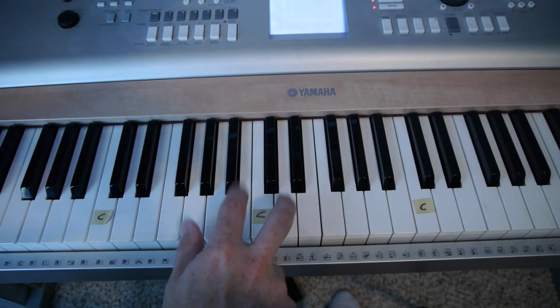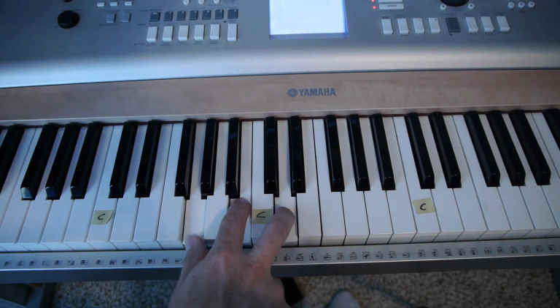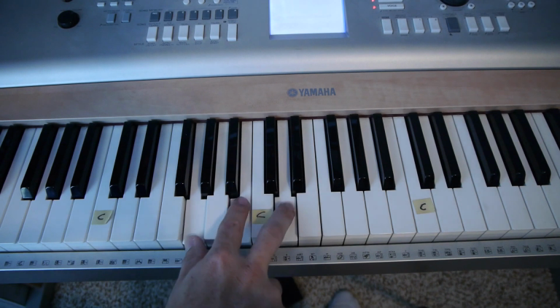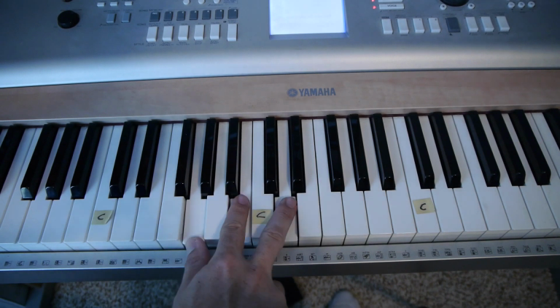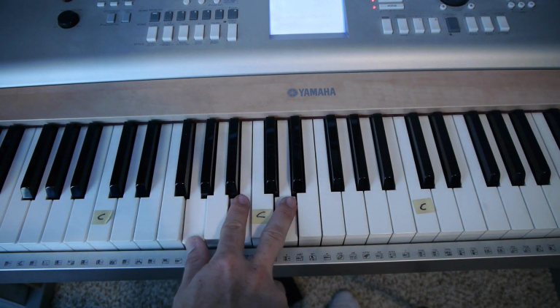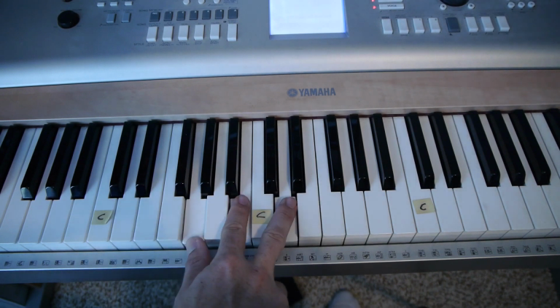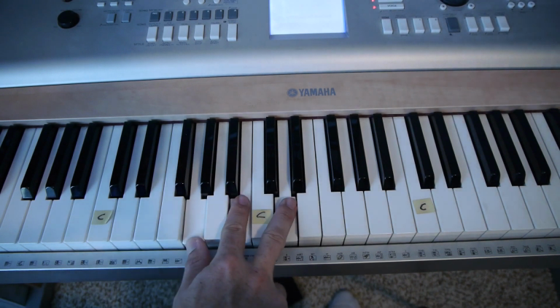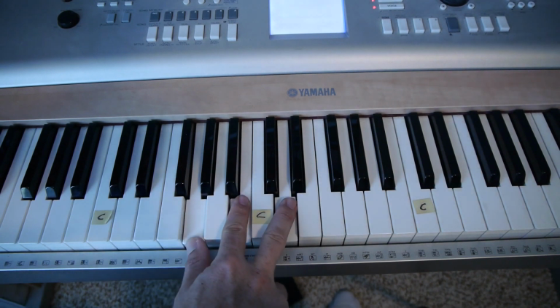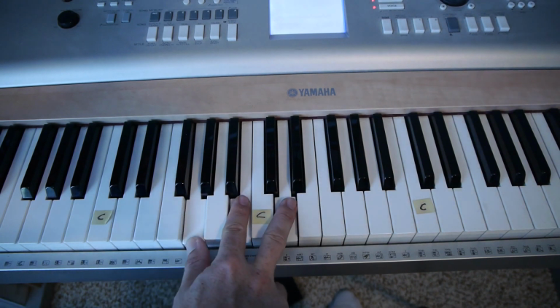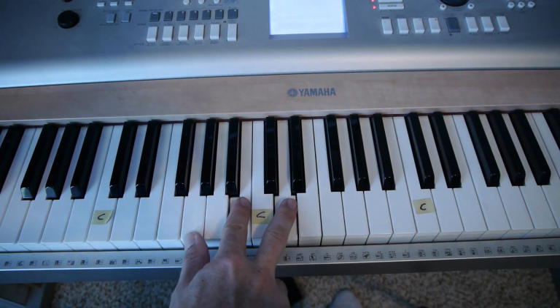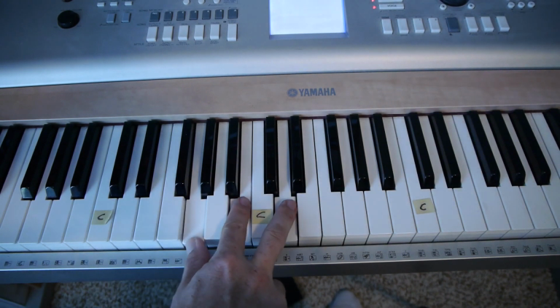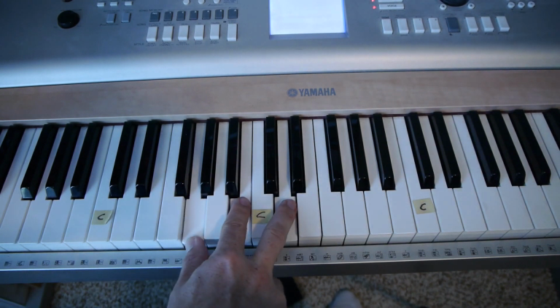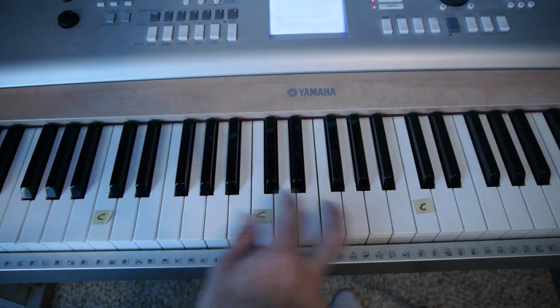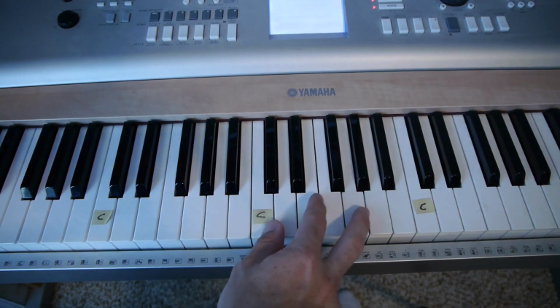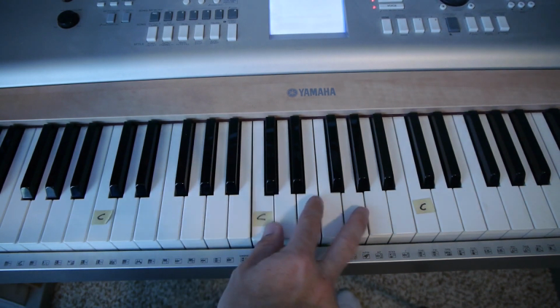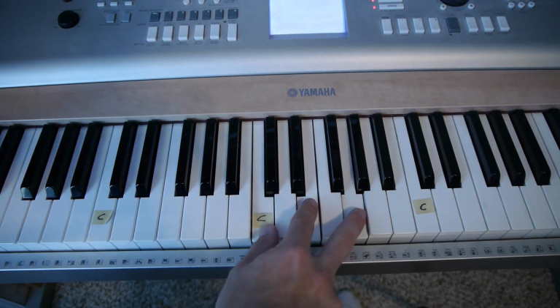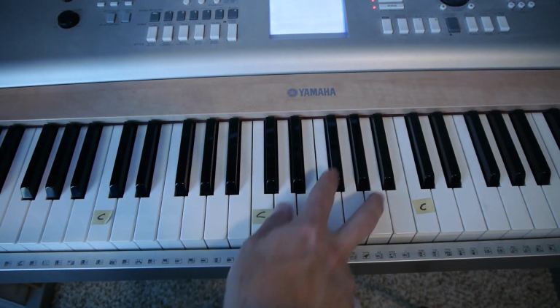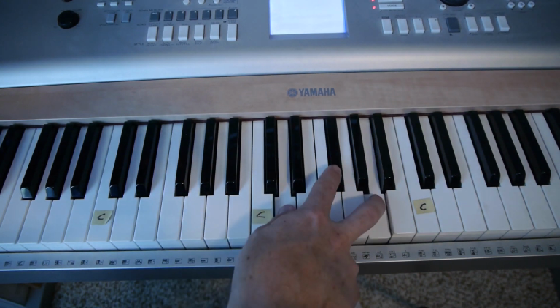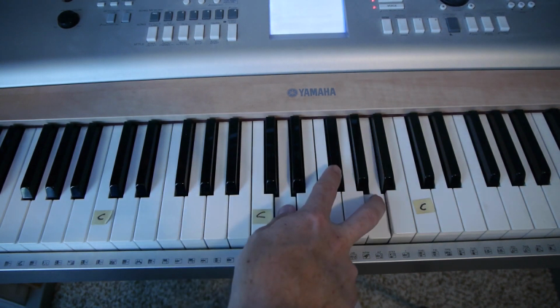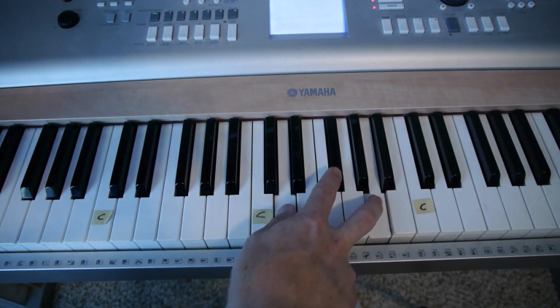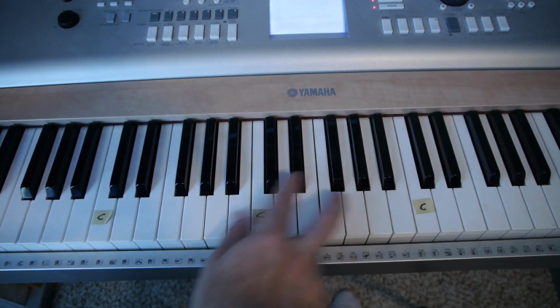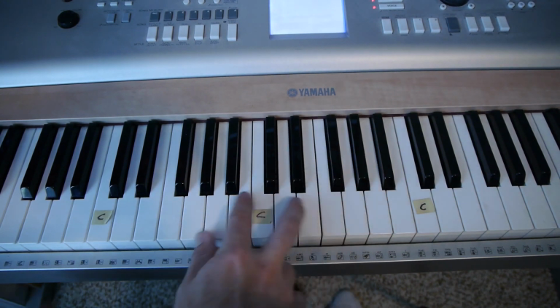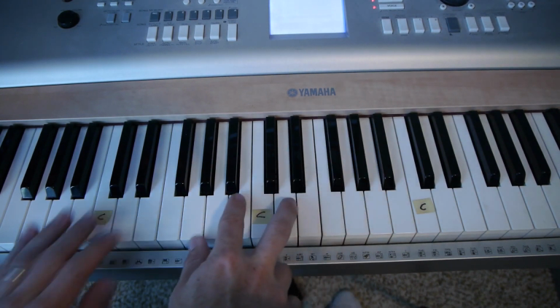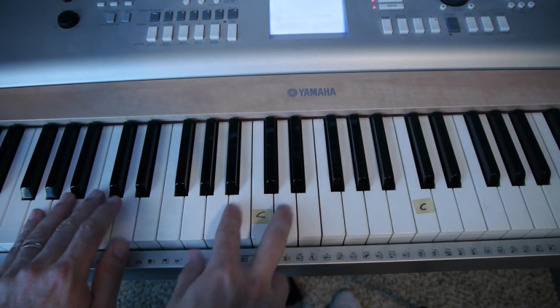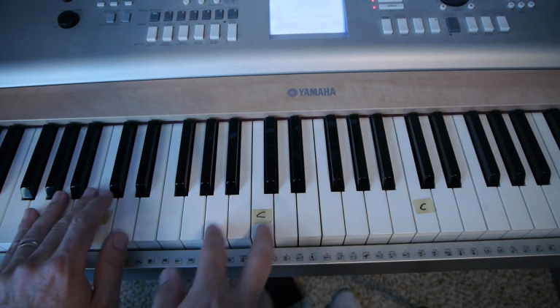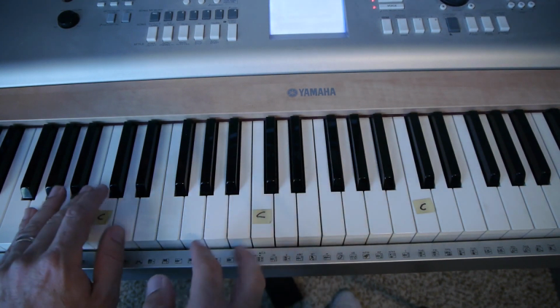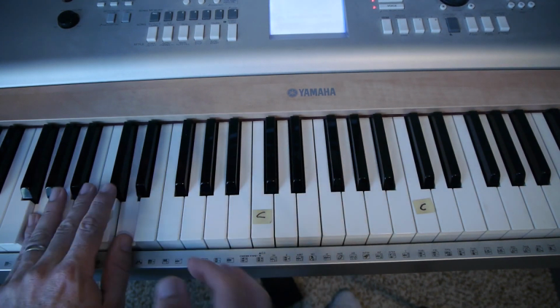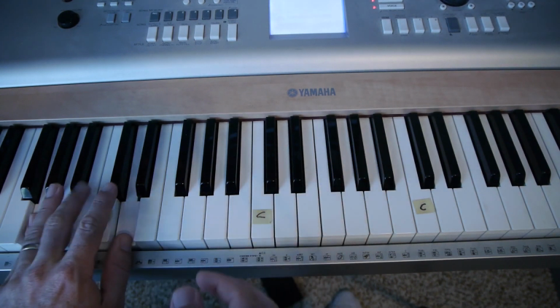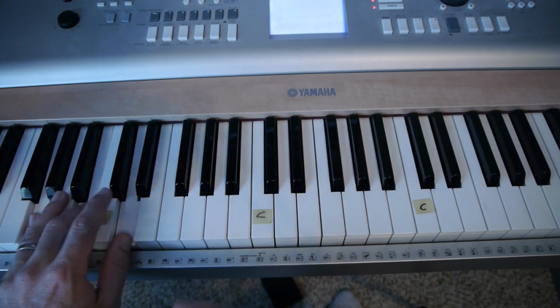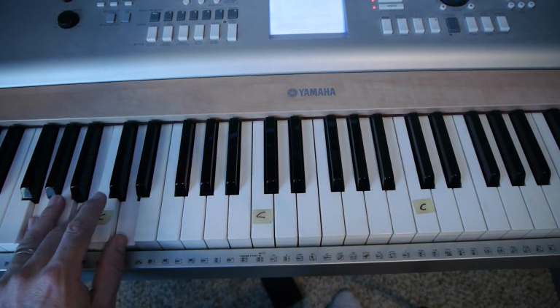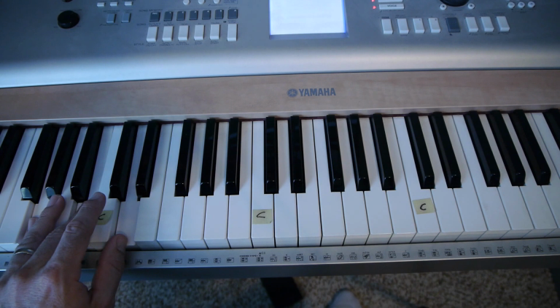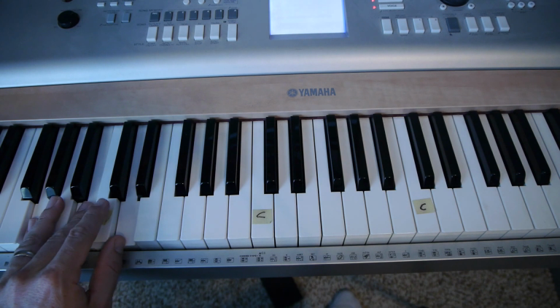First on just that right hand, G, C, and D chords. Then you're going to add that left hand.